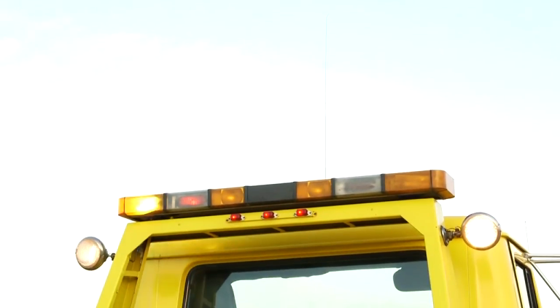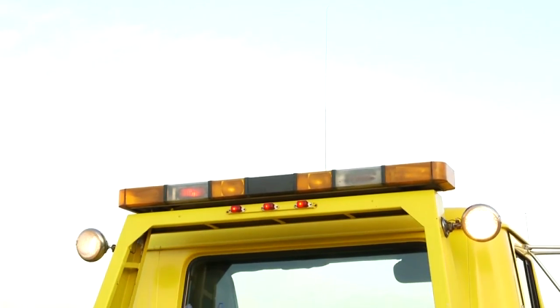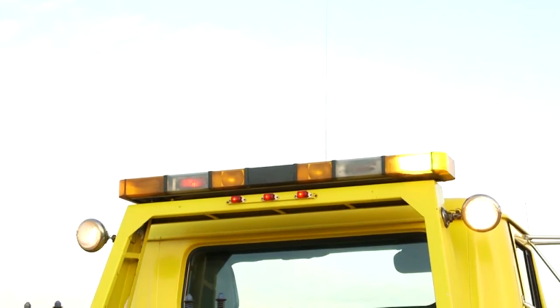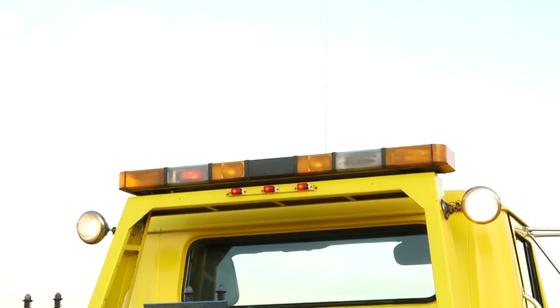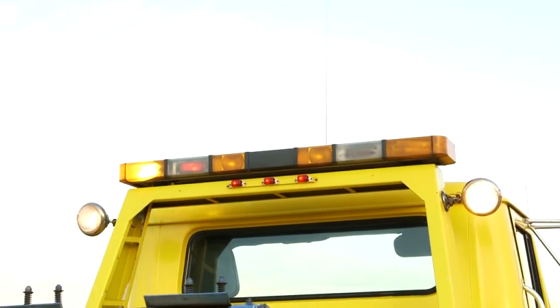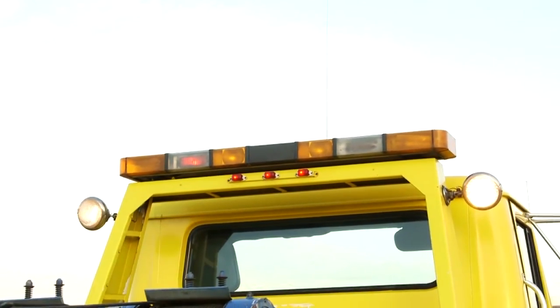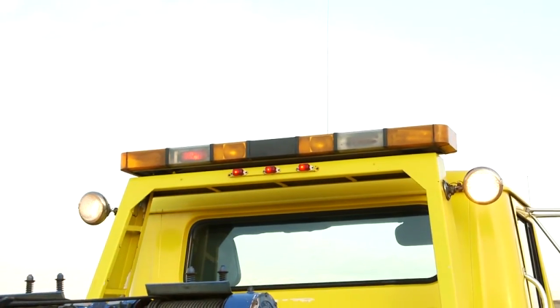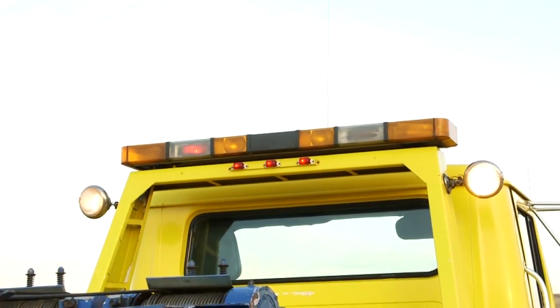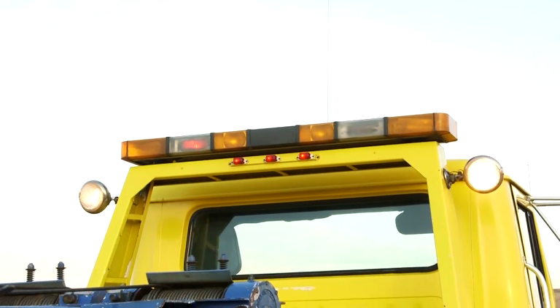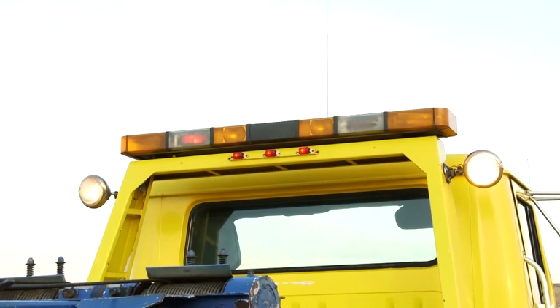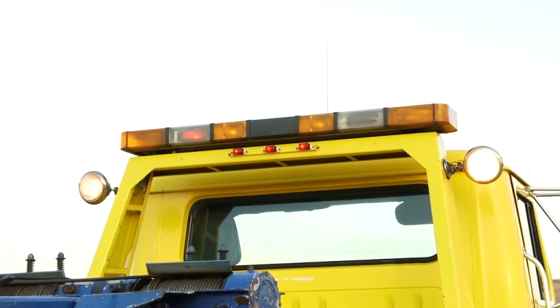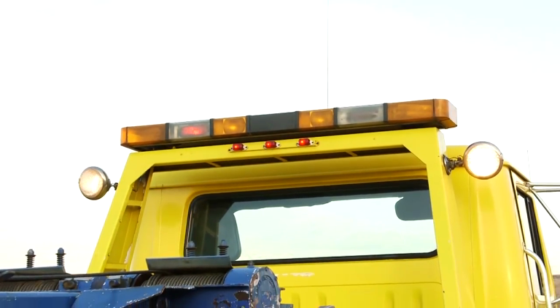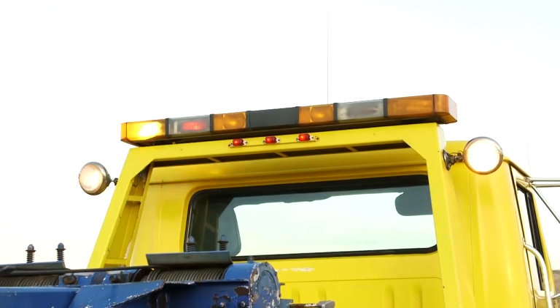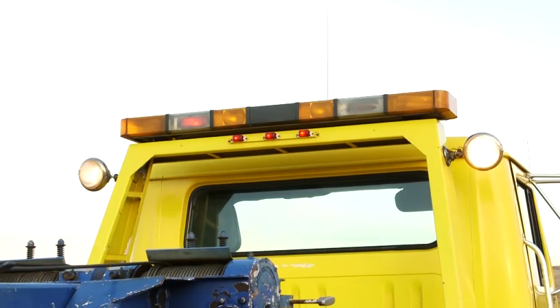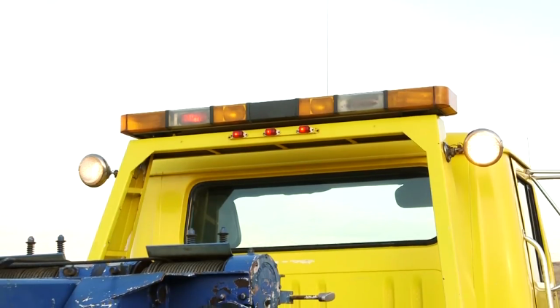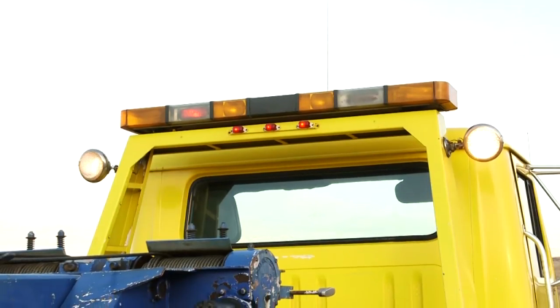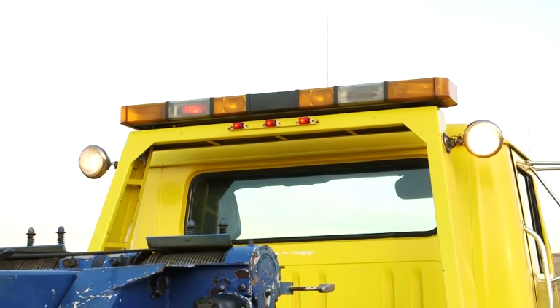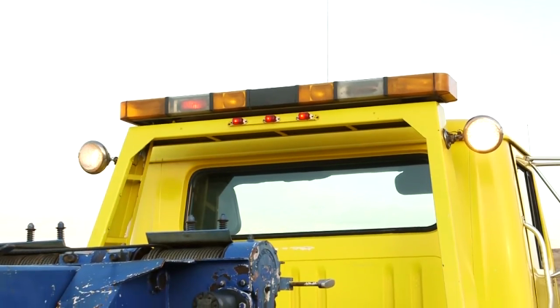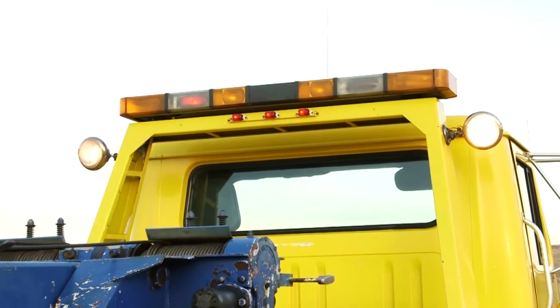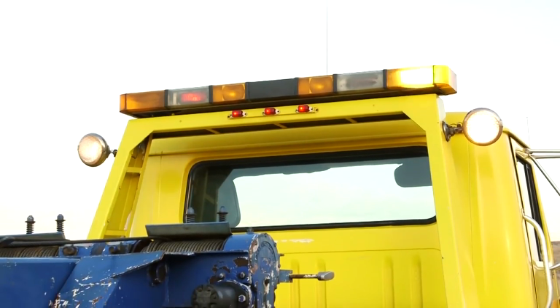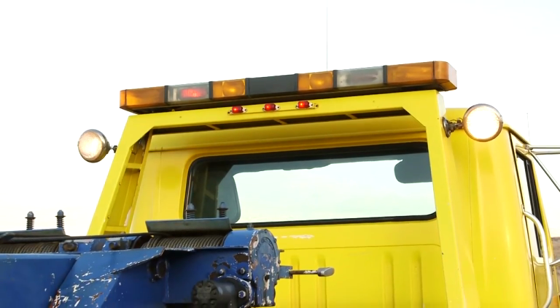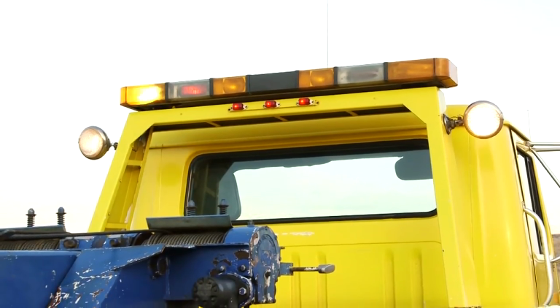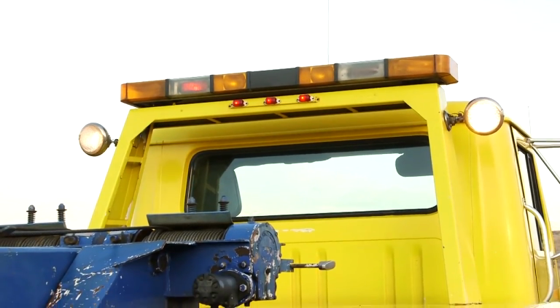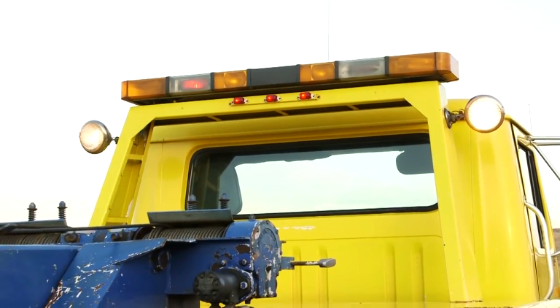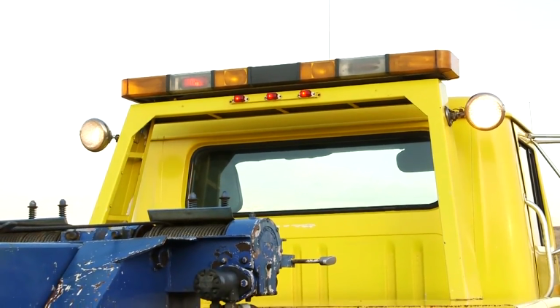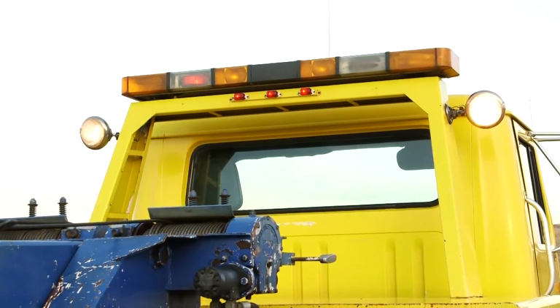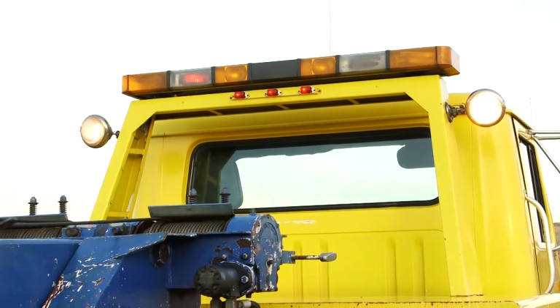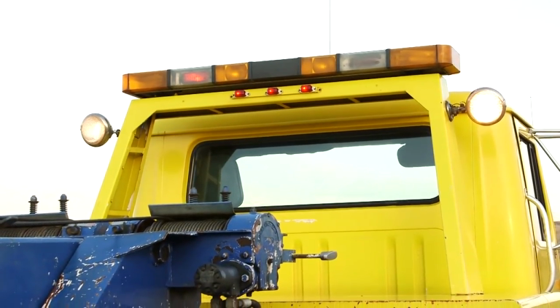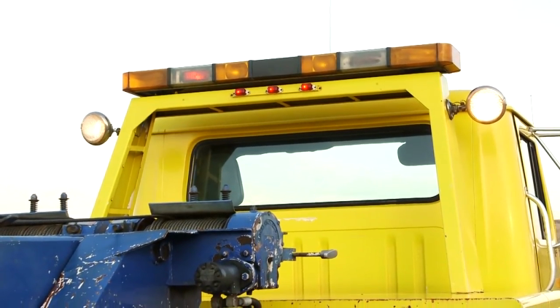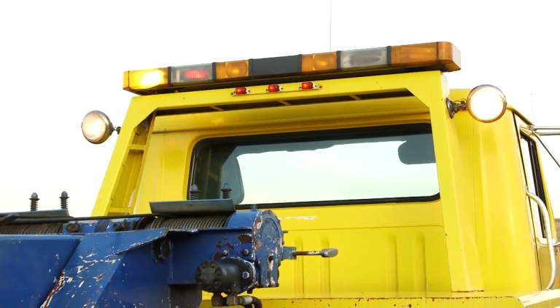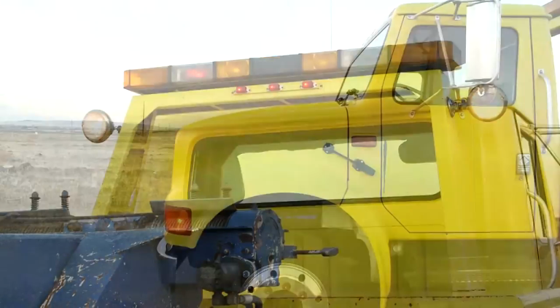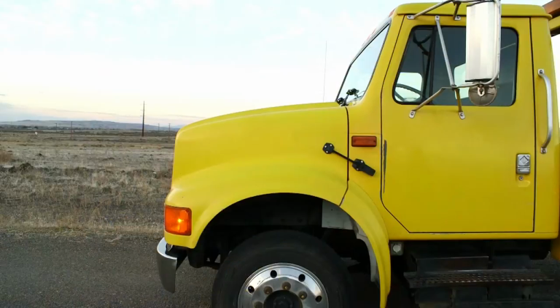Here we are at the pylon. As you can see, everything's in really good shape. It has a Whelen strobe light bar on it and a couple of upper work lights.